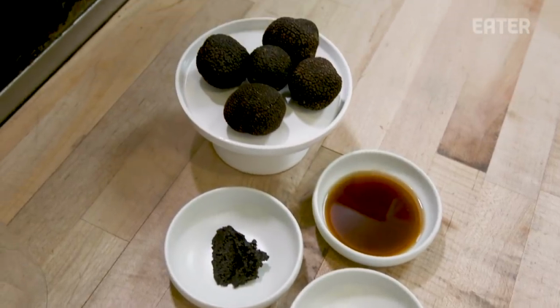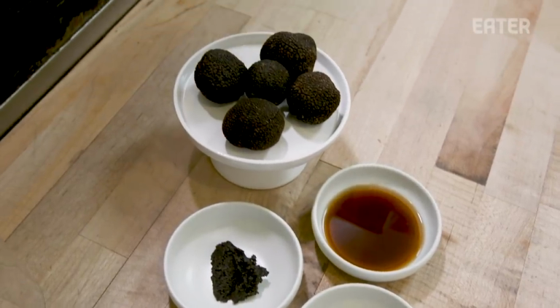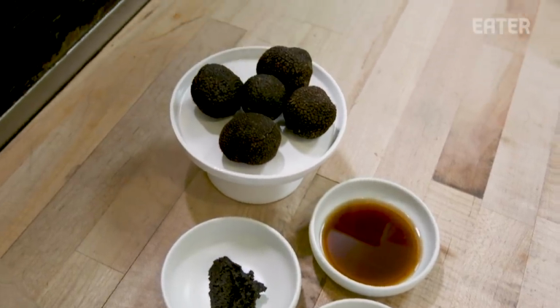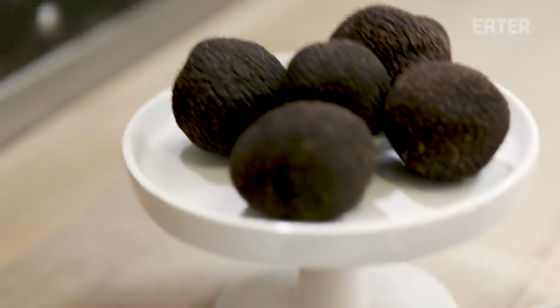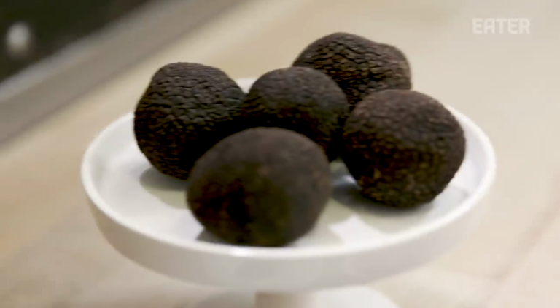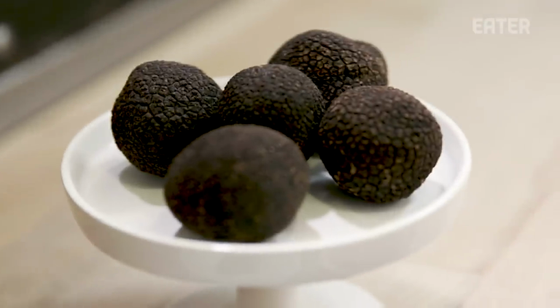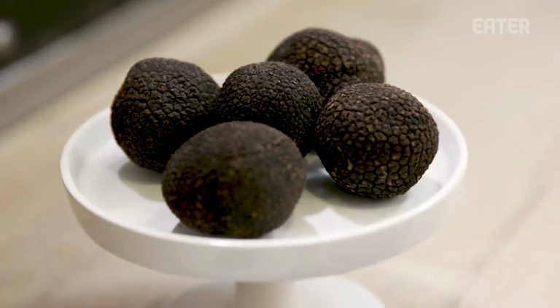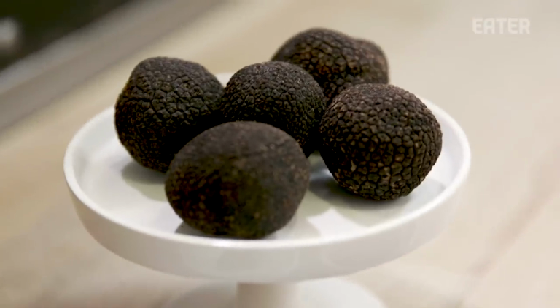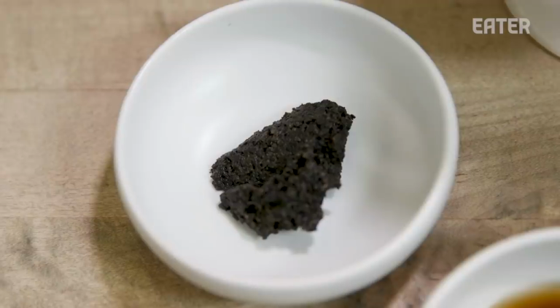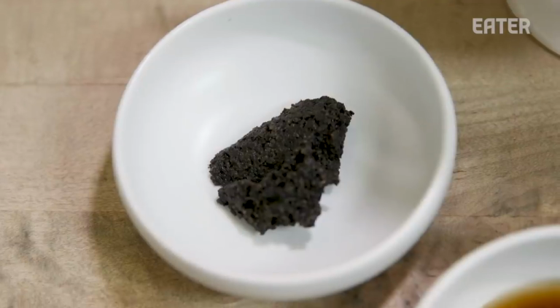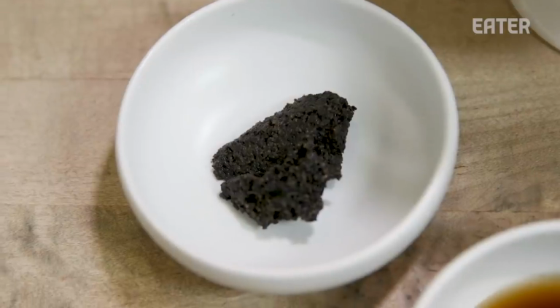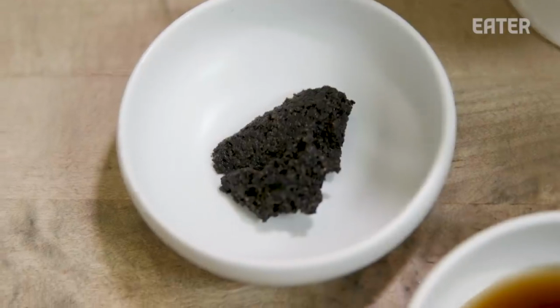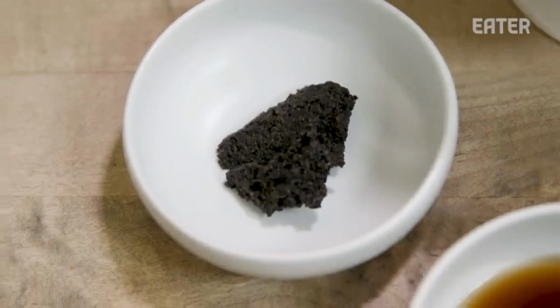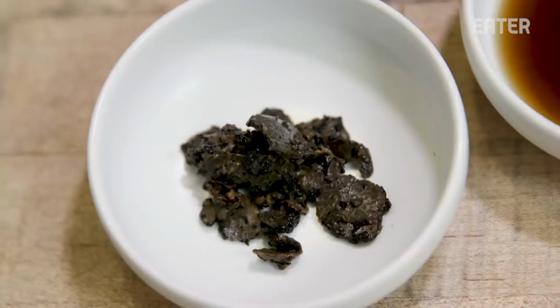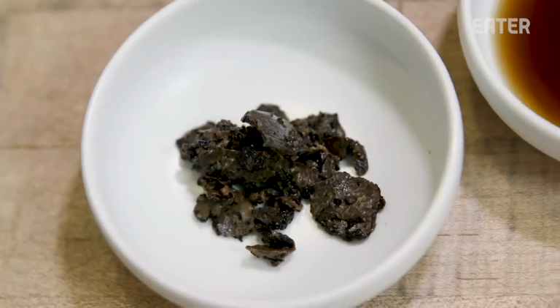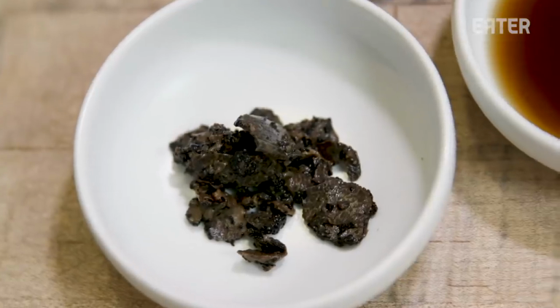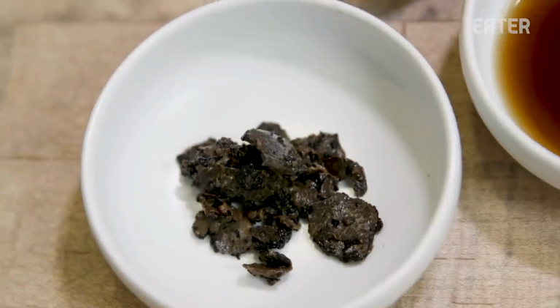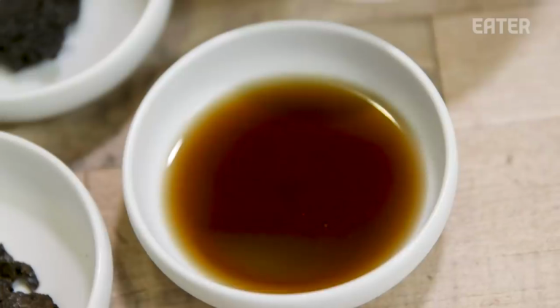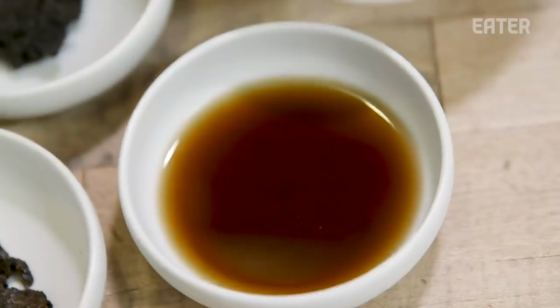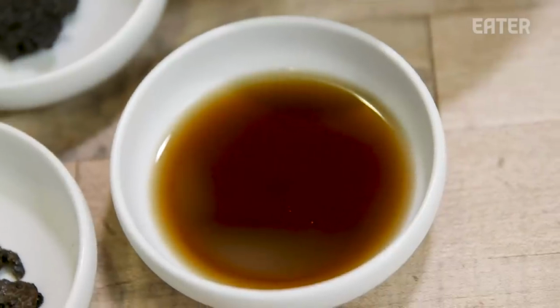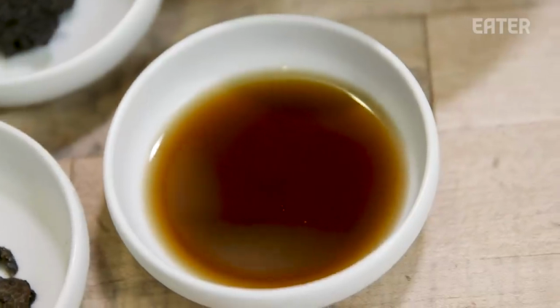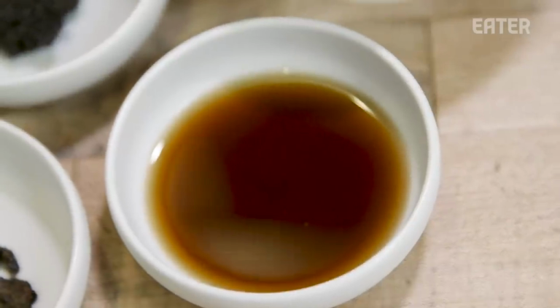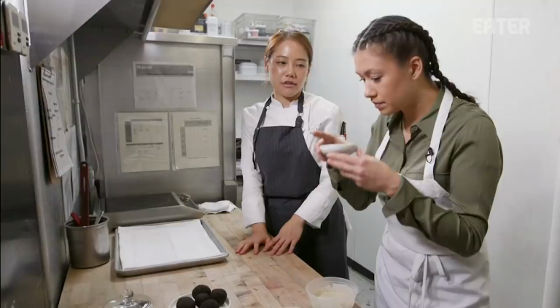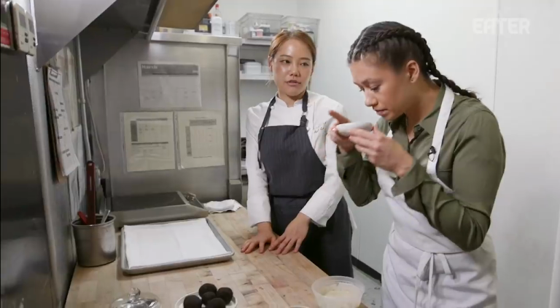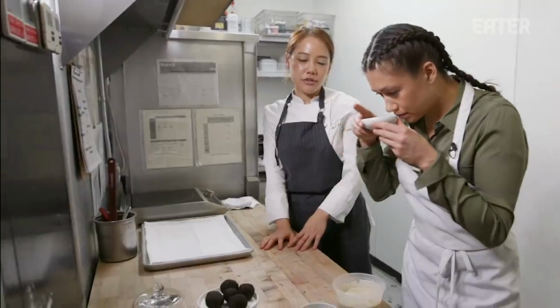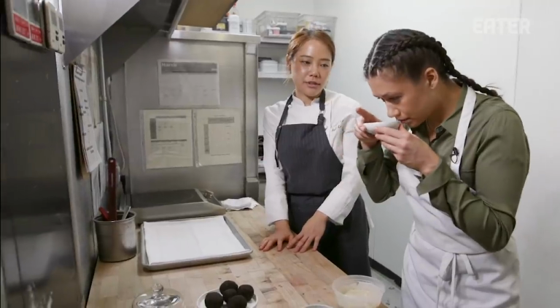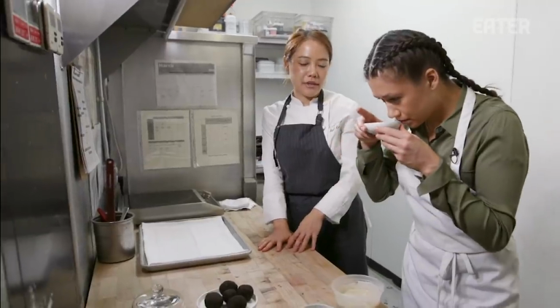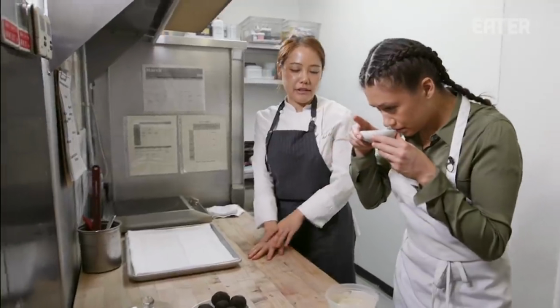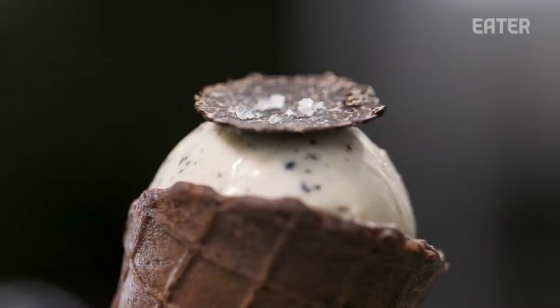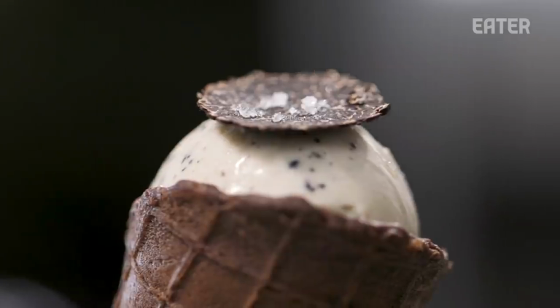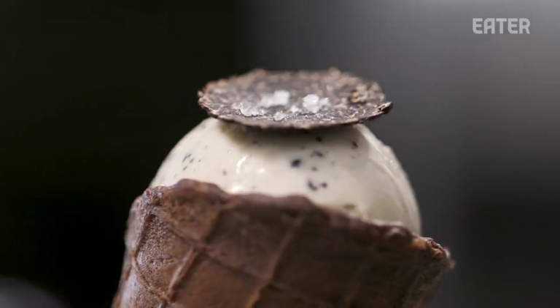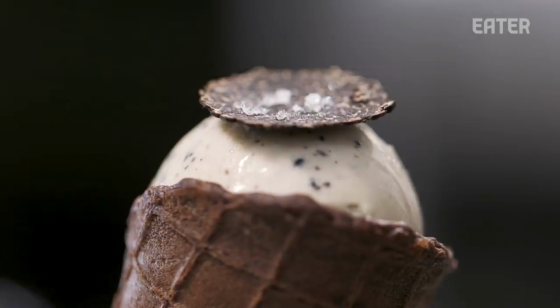We are using fresh truffles, truffle paste, peelings, and truffle juice for the truffle cream and truffle ice cream.